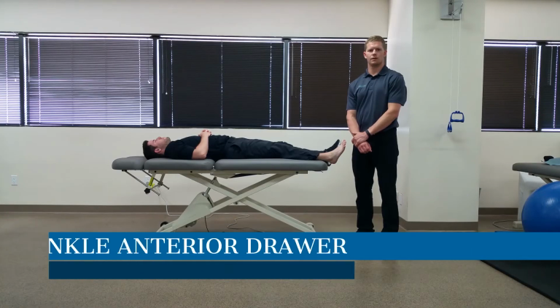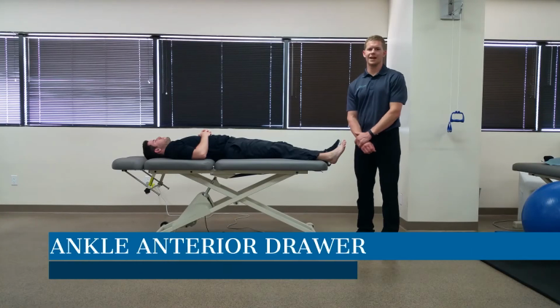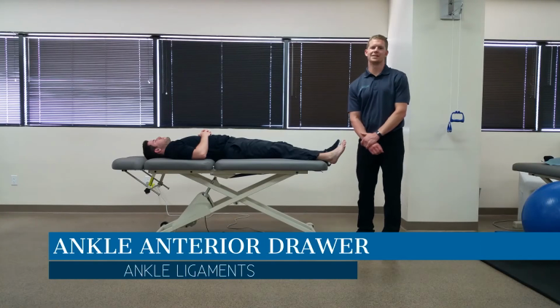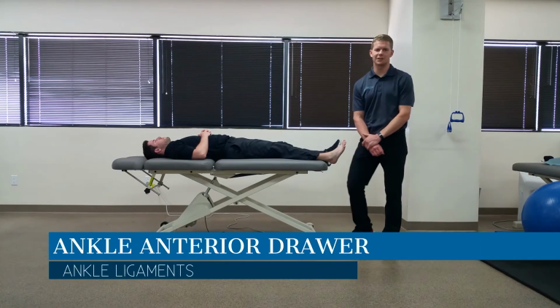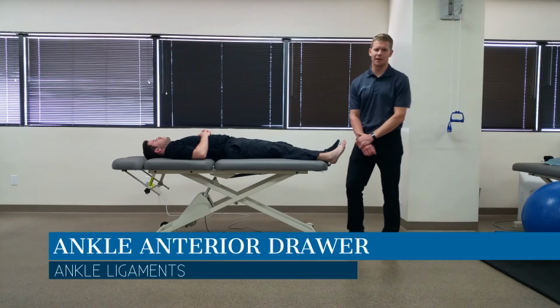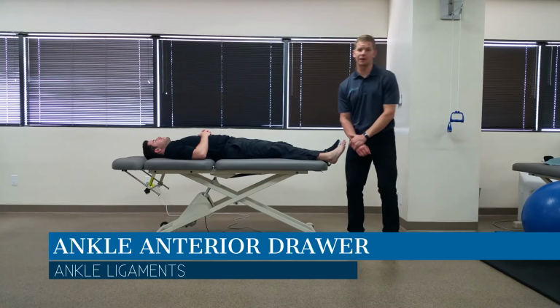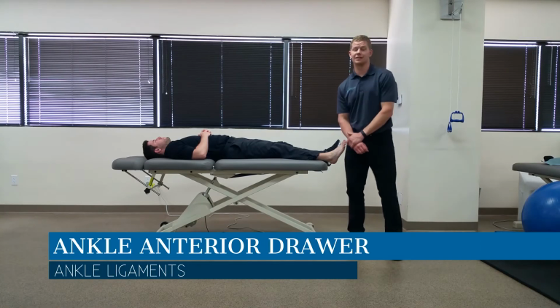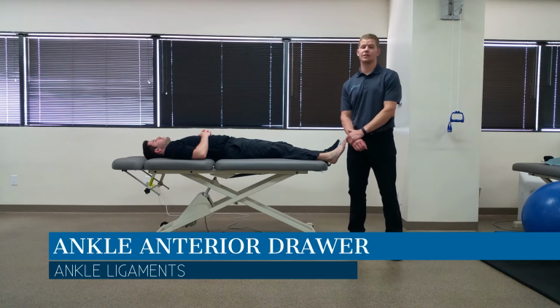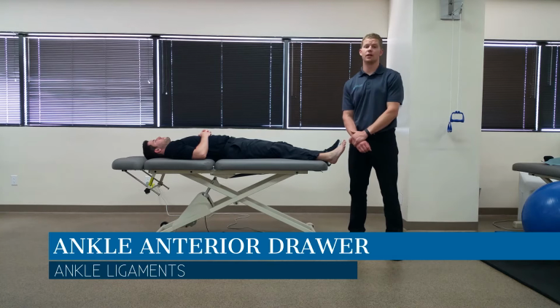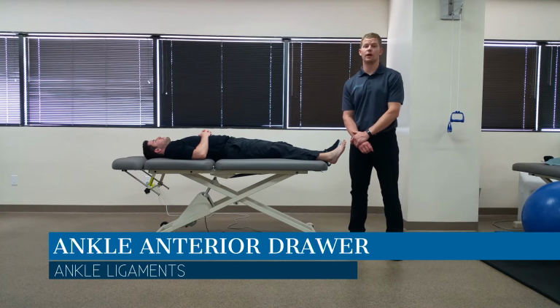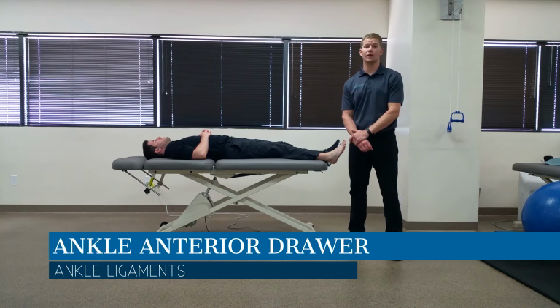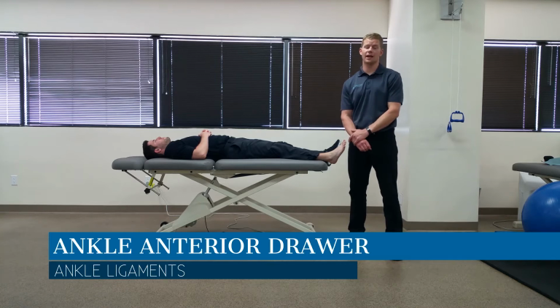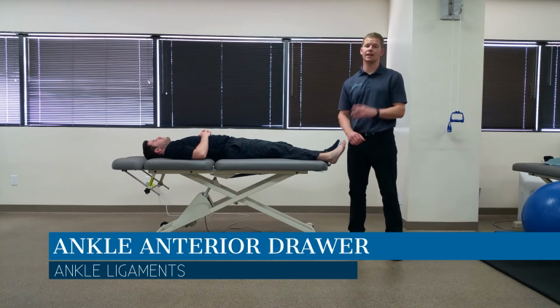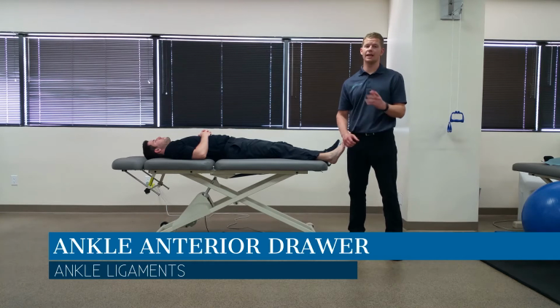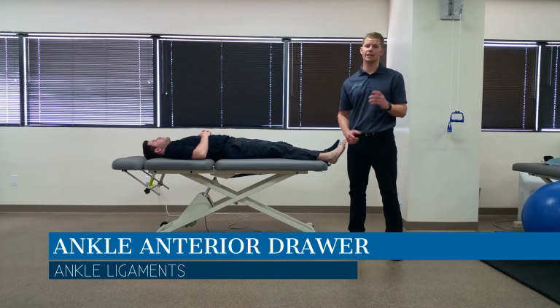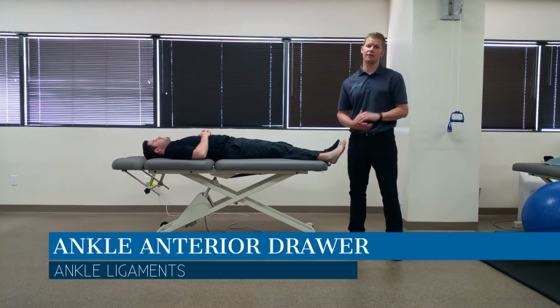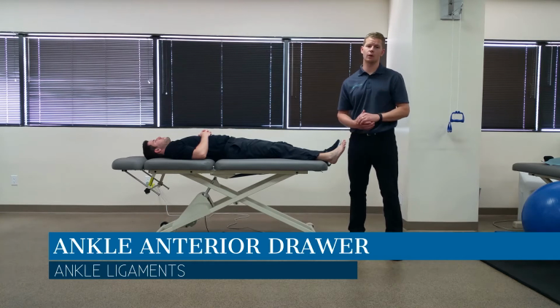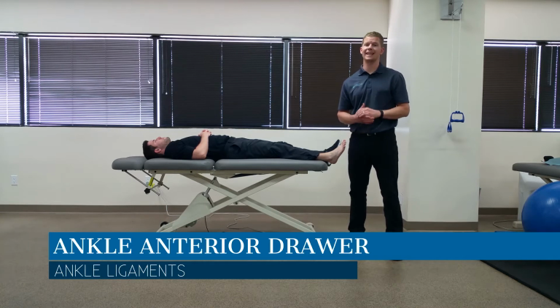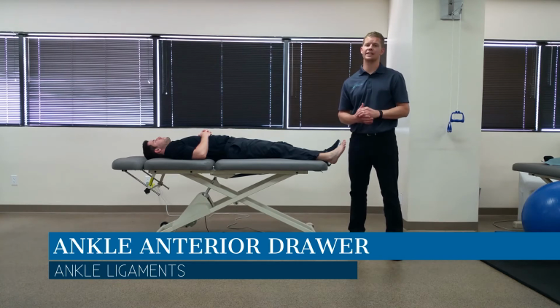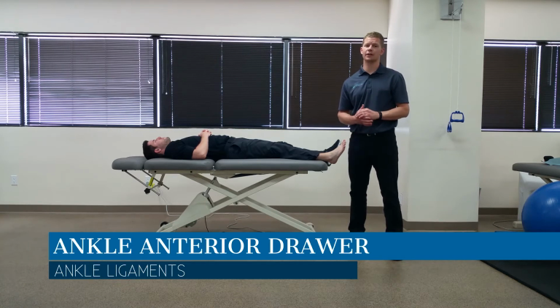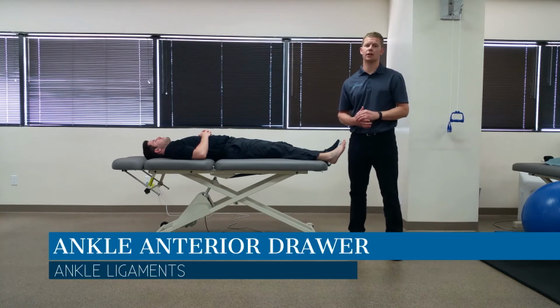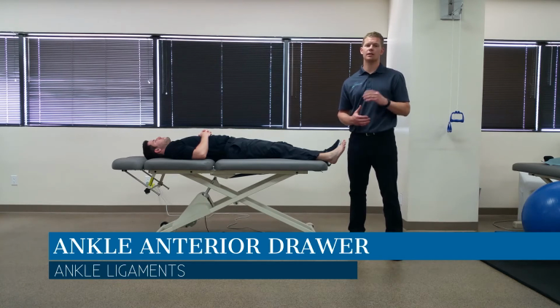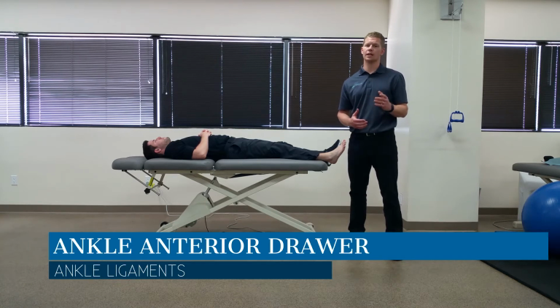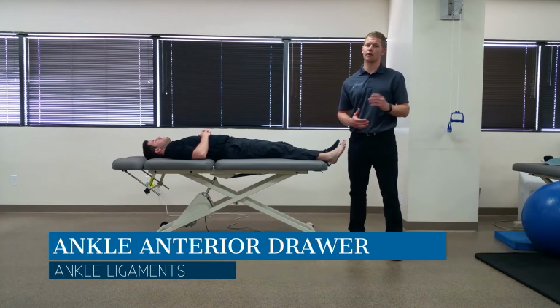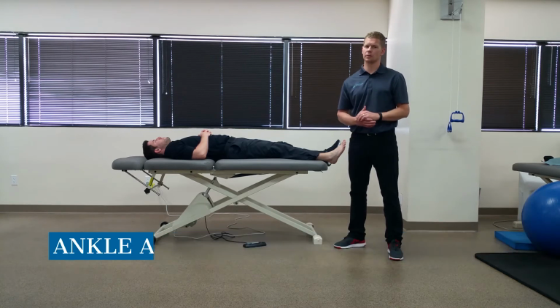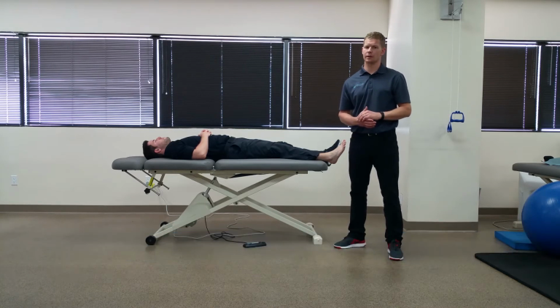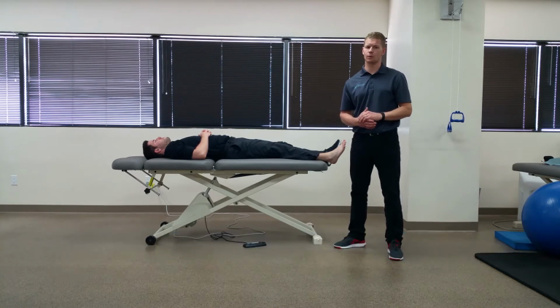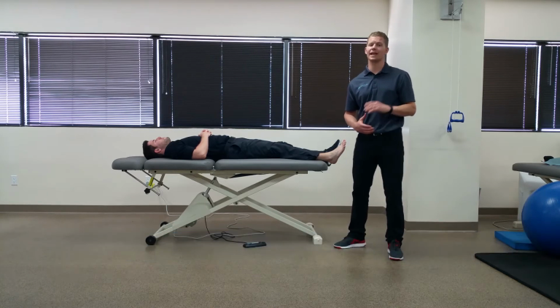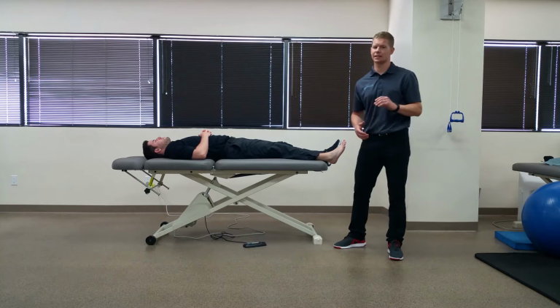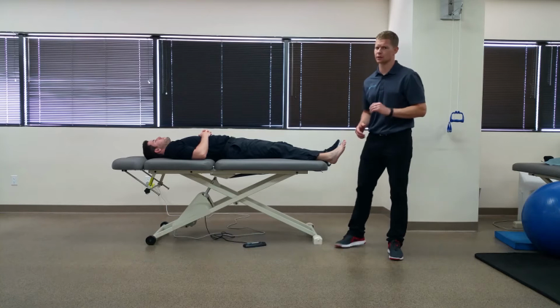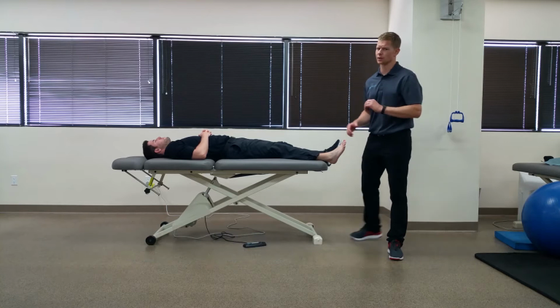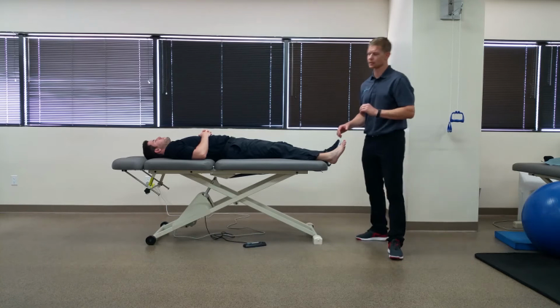Hey, this is Dr. Jim Hoffner and in today's video we are looking at the ATFL or anterior talofibular ligament with the anterior drawer test.